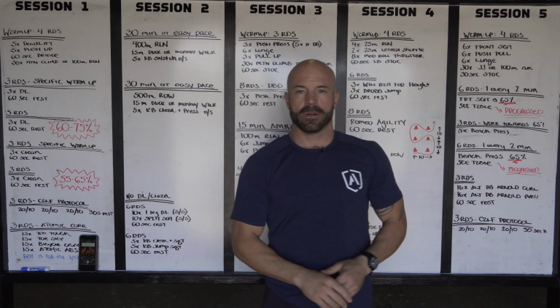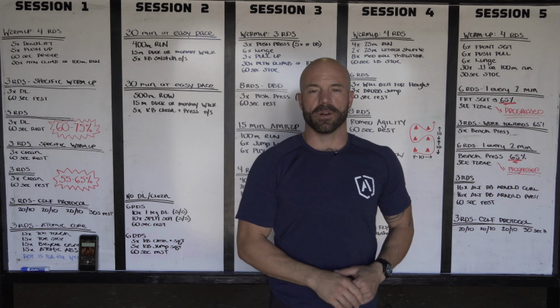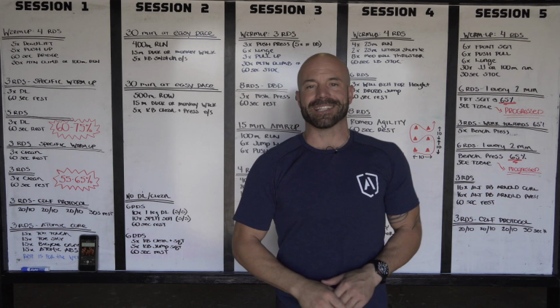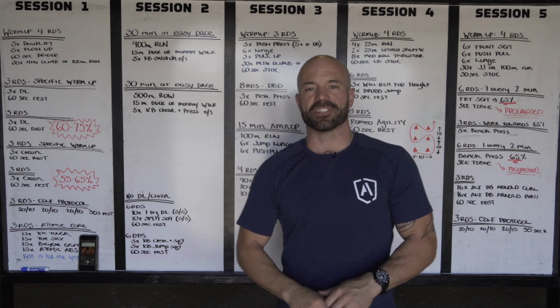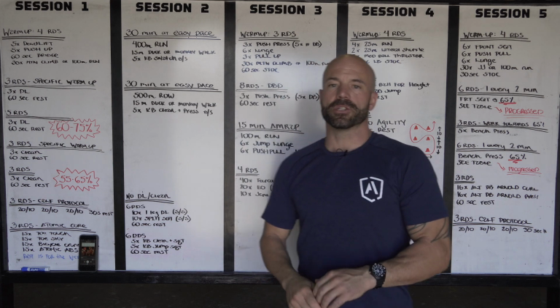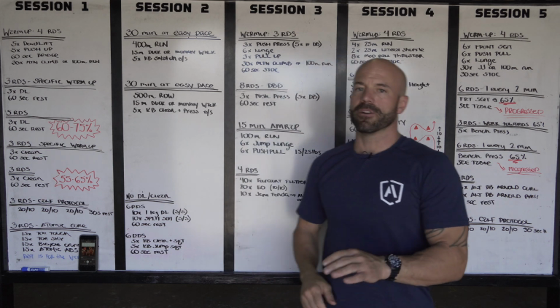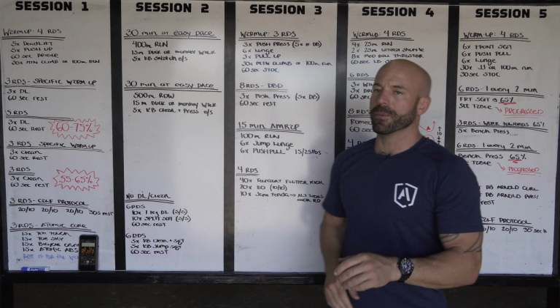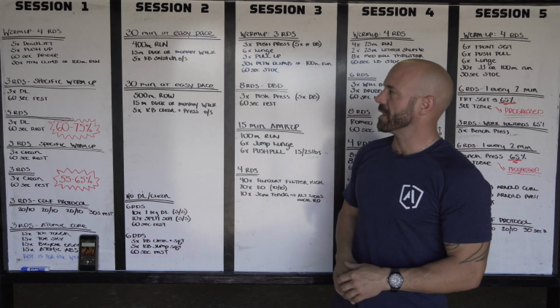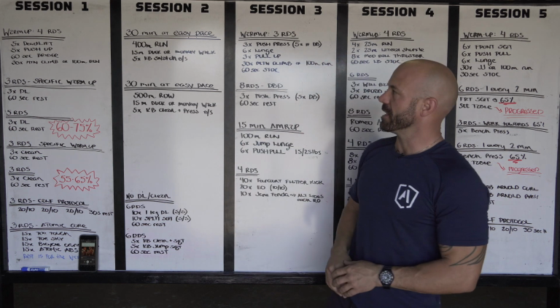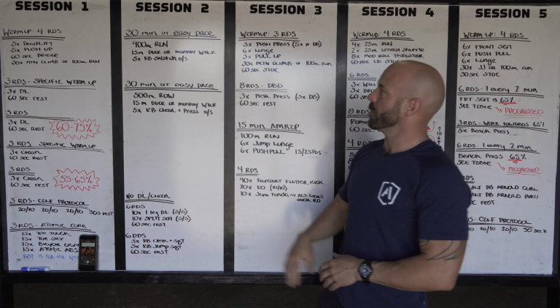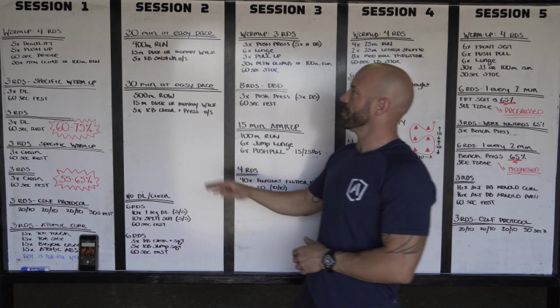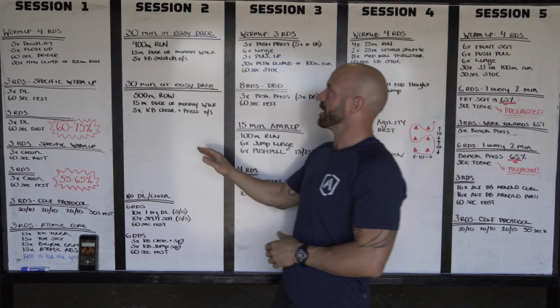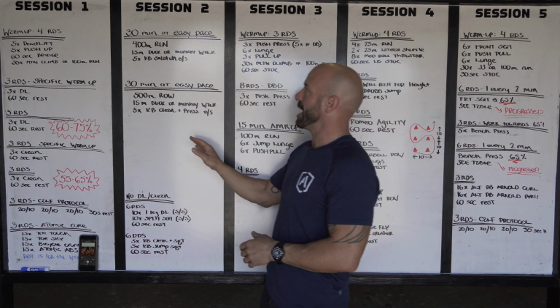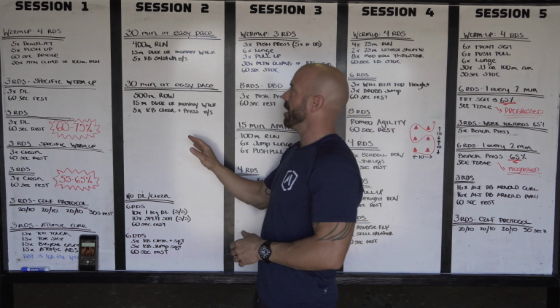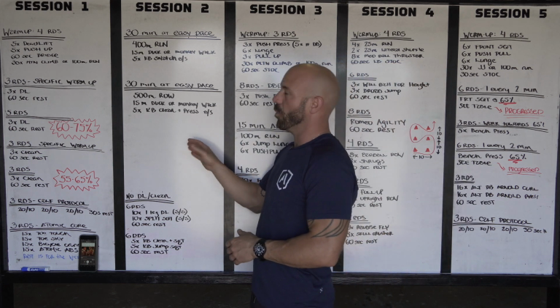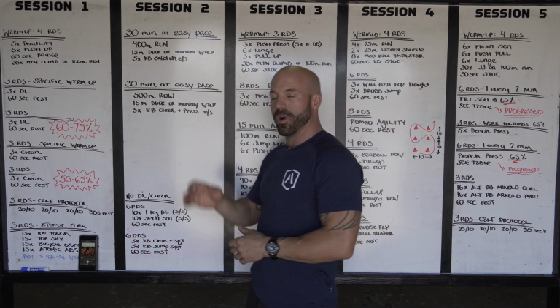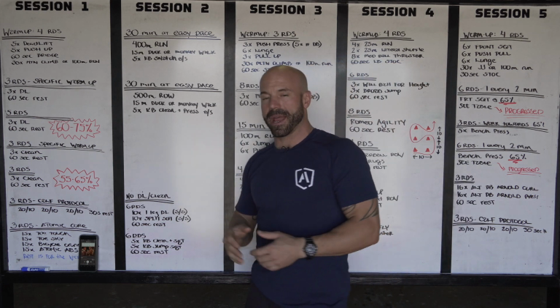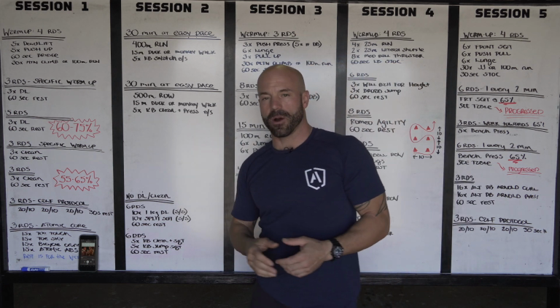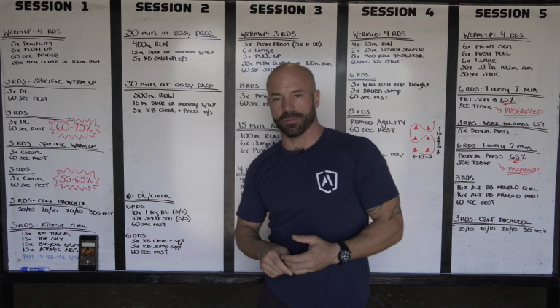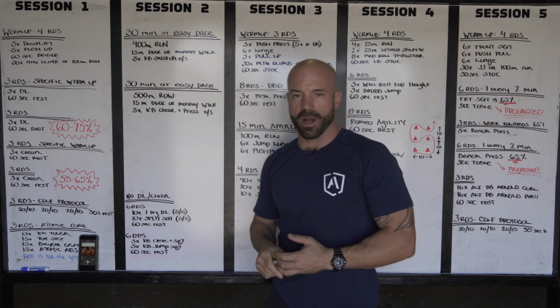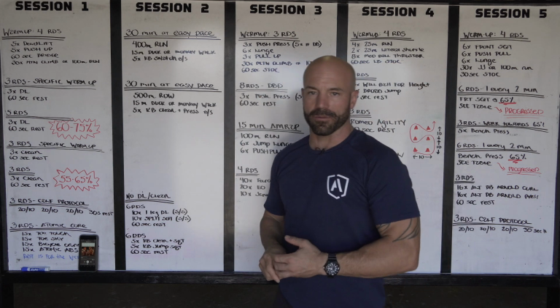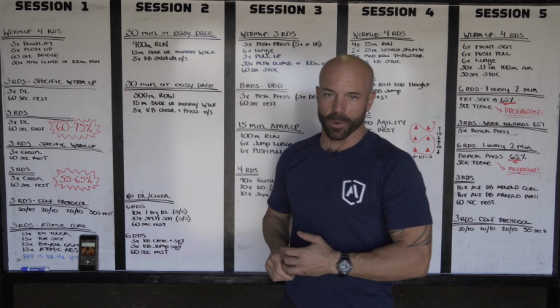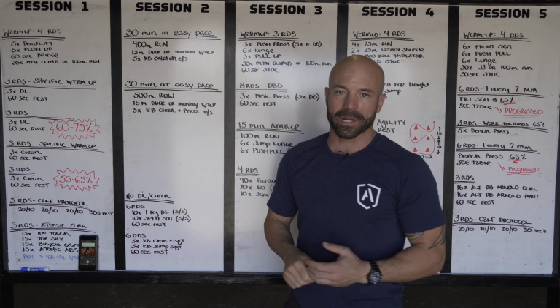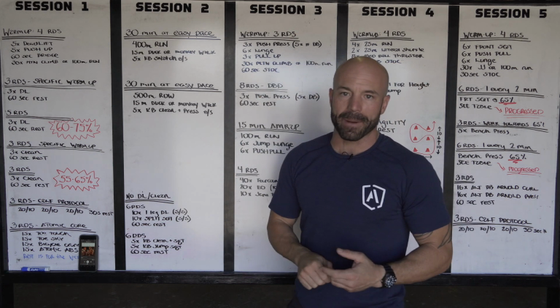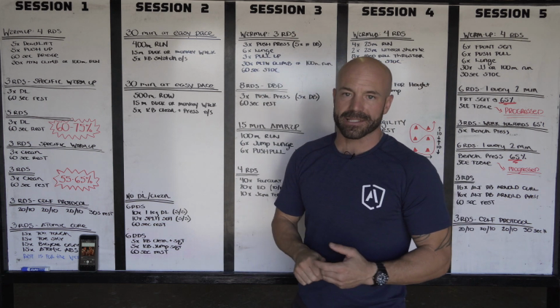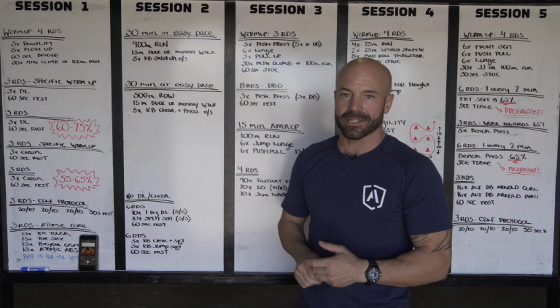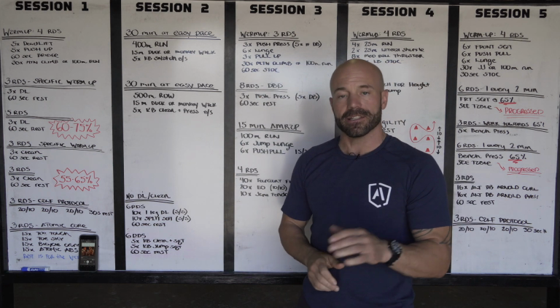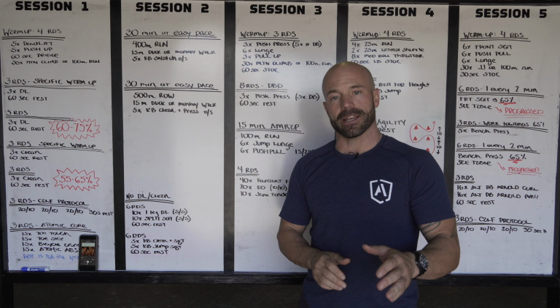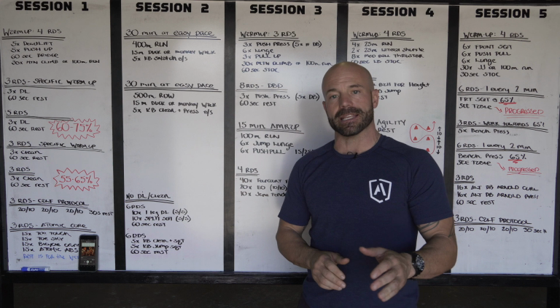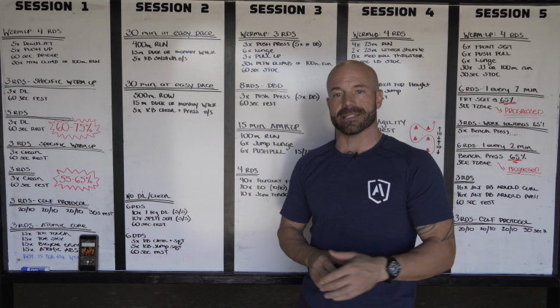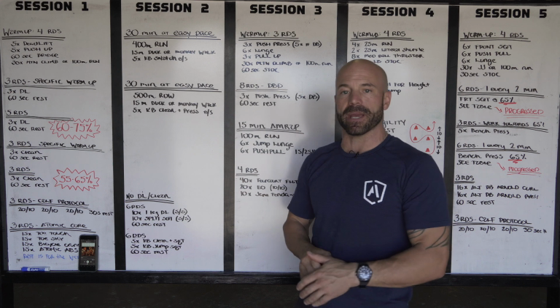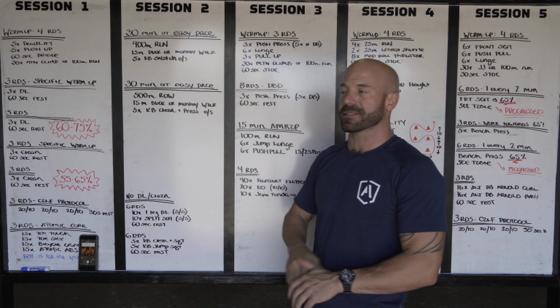Alright guys, session two of Mohican. We're looking at a one hour block of aerobic capacity done at an easy pace.